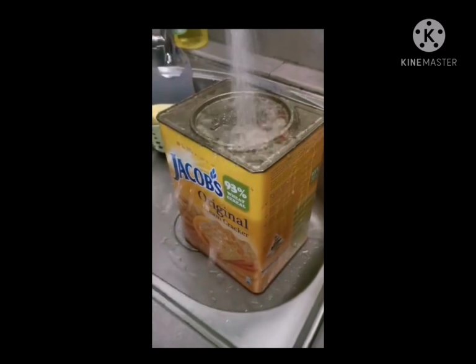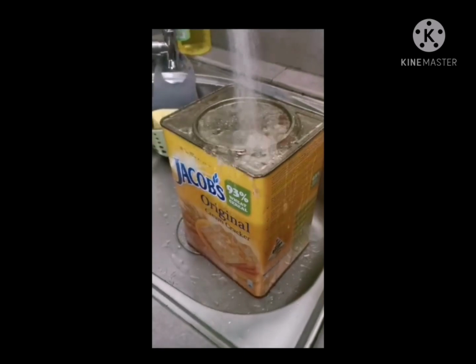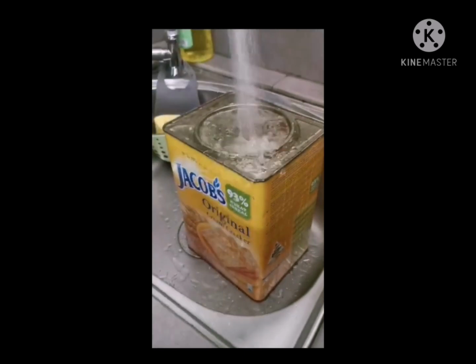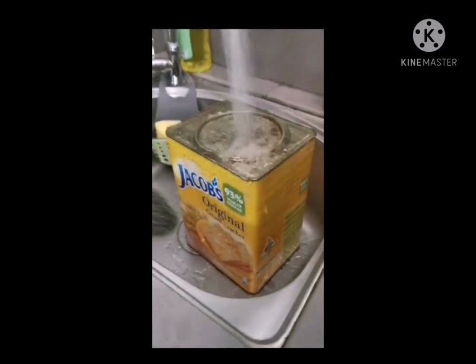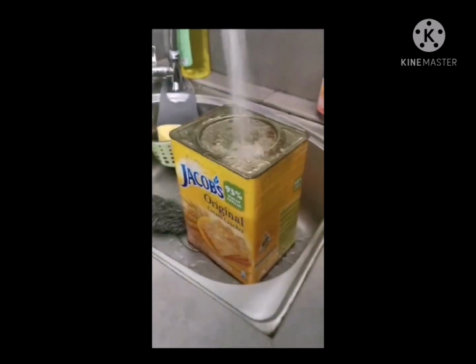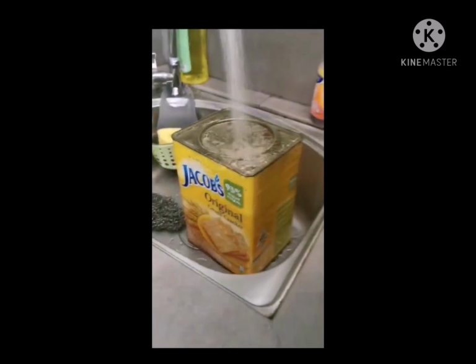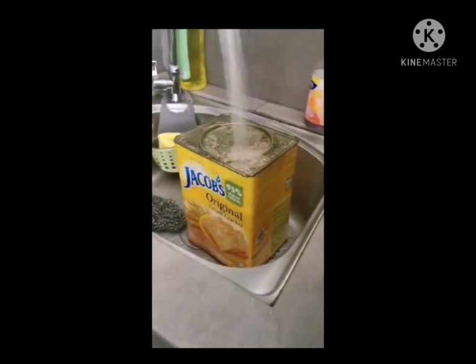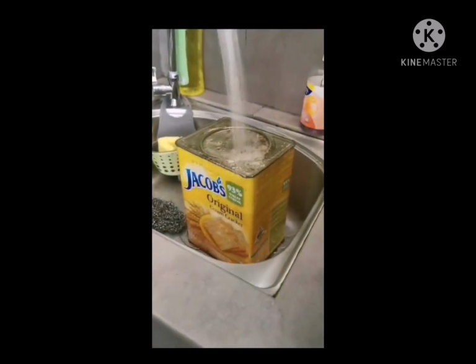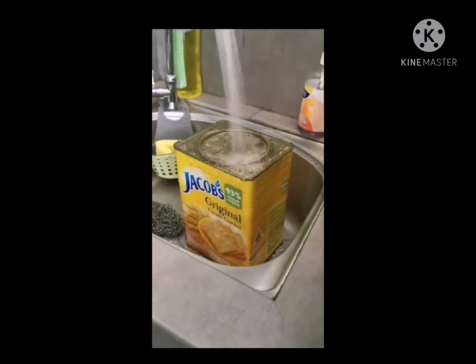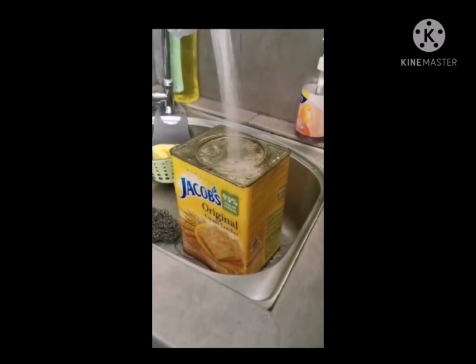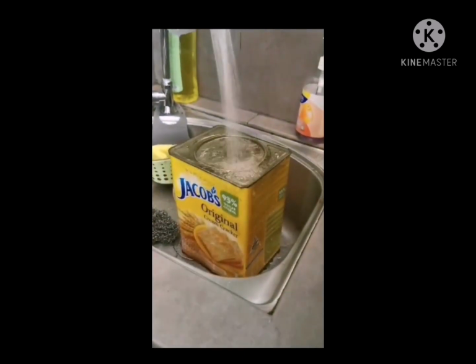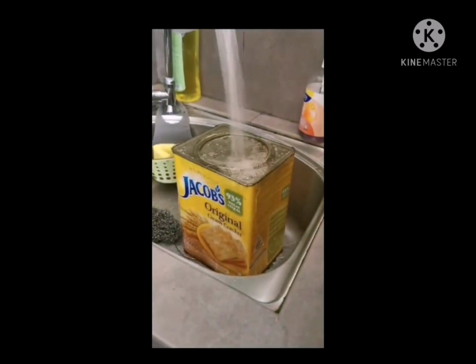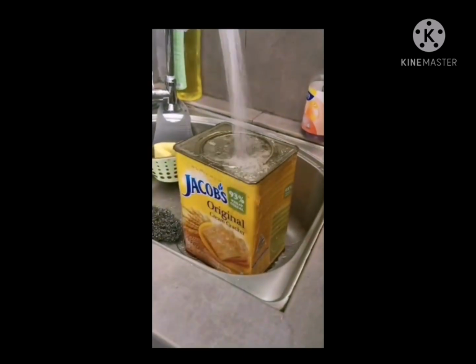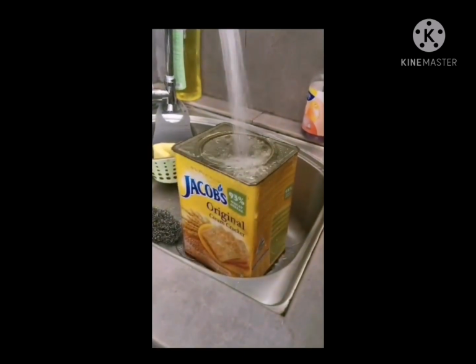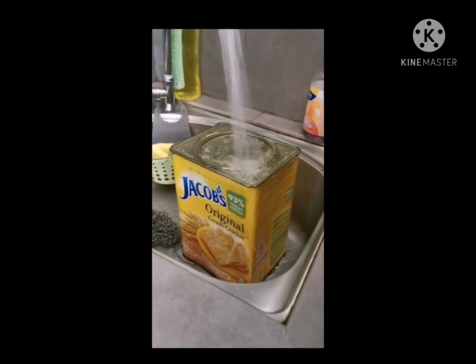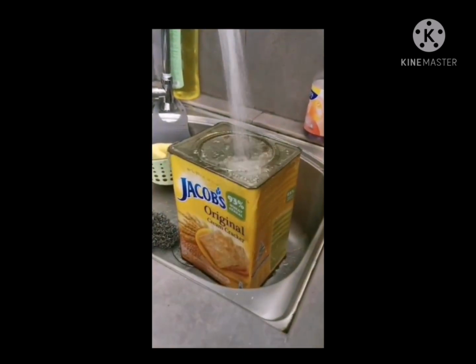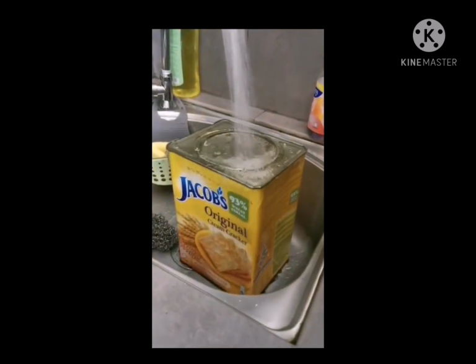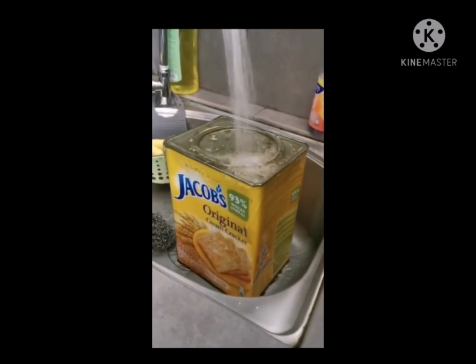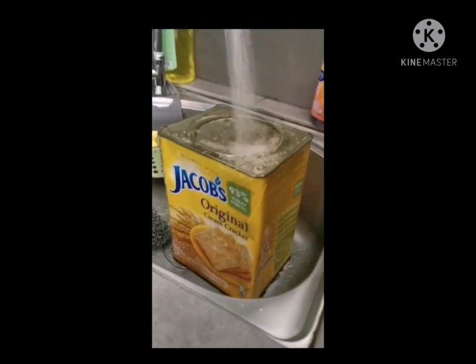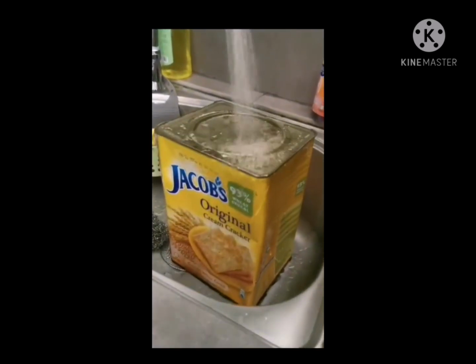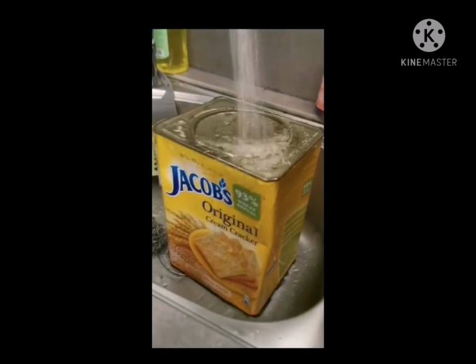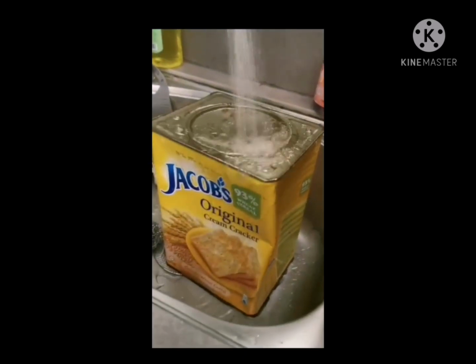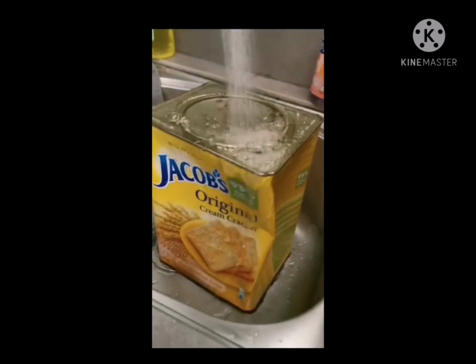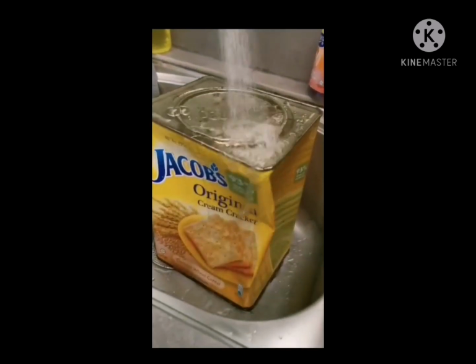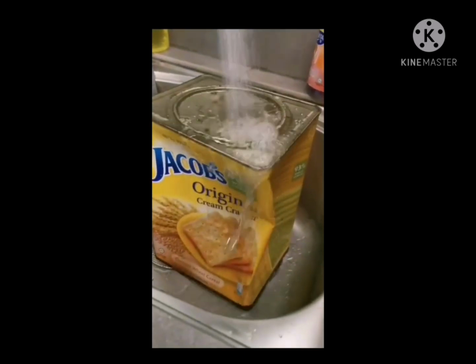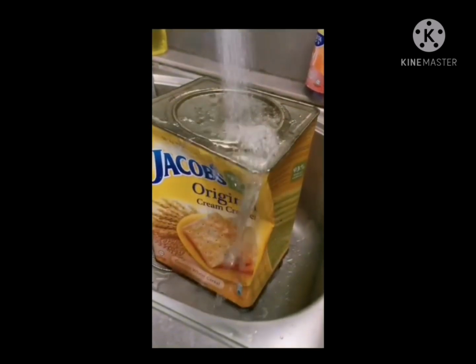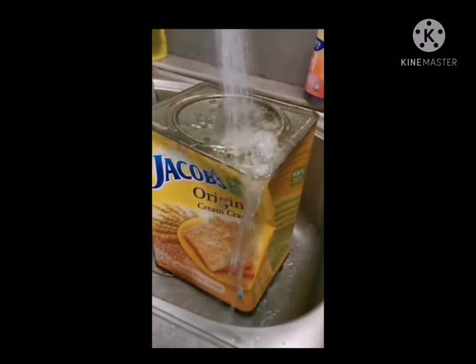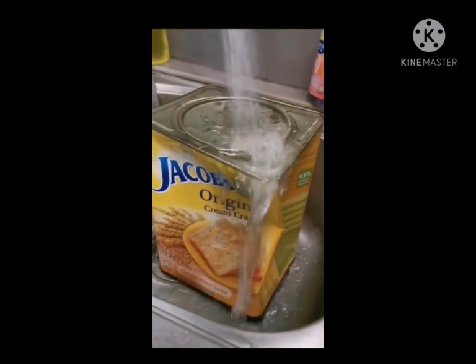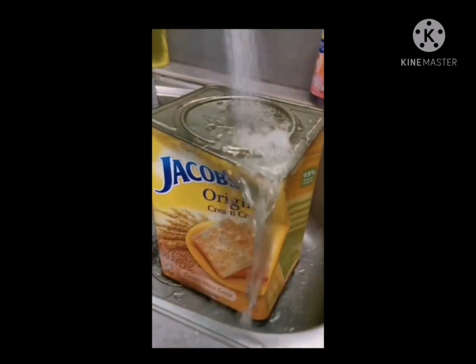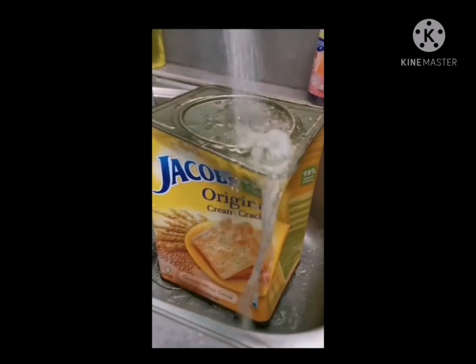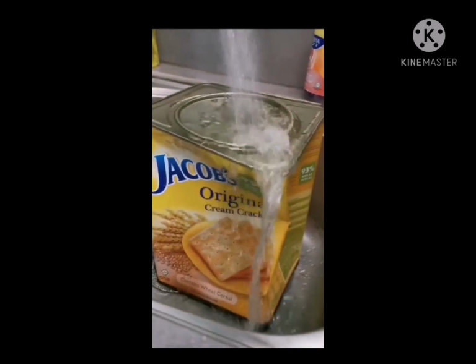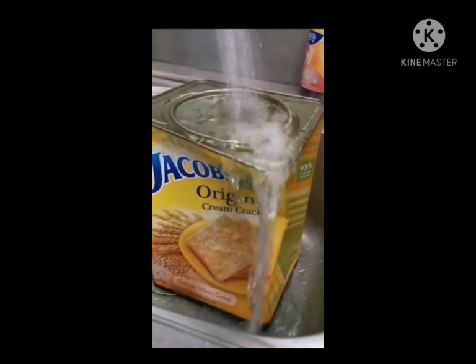Put the tin can in the sink and sprinkle some water over it, and it should start to crush like this.